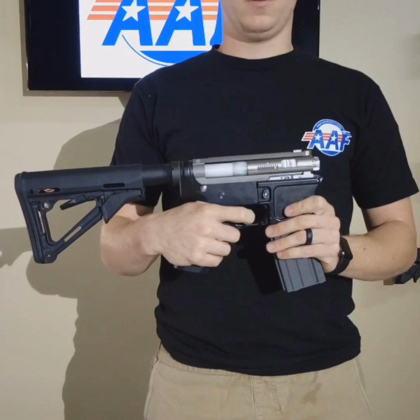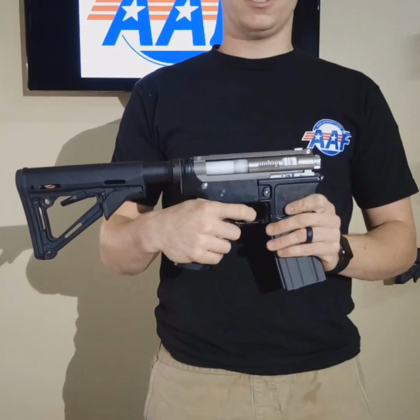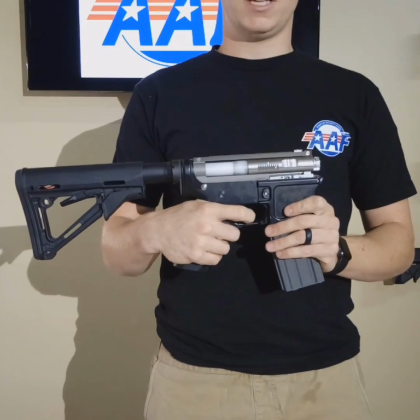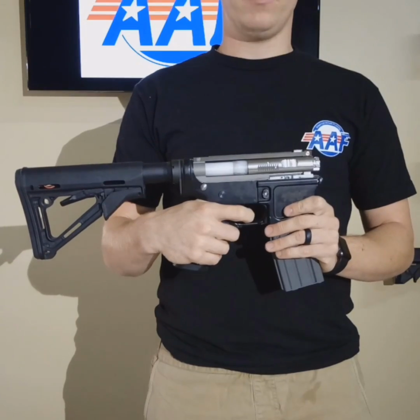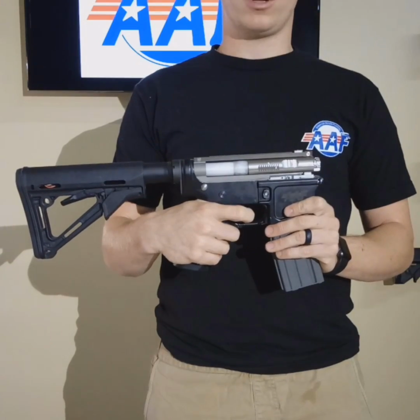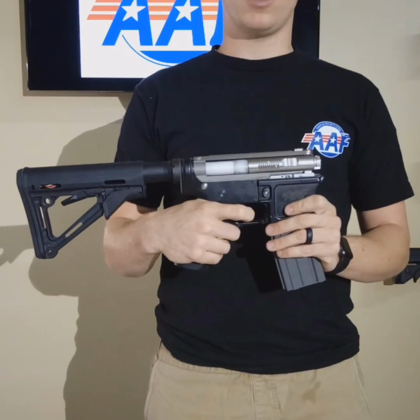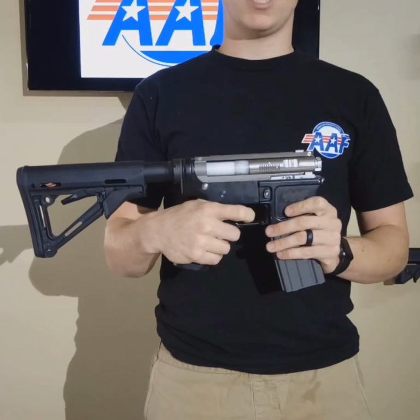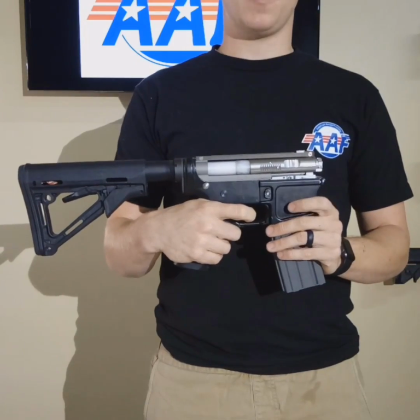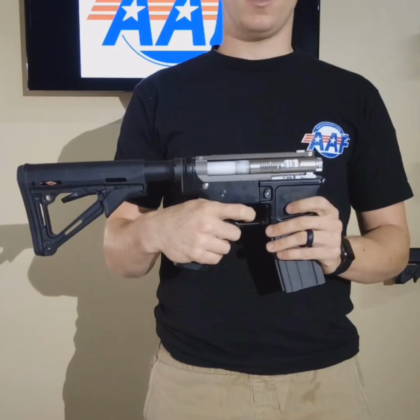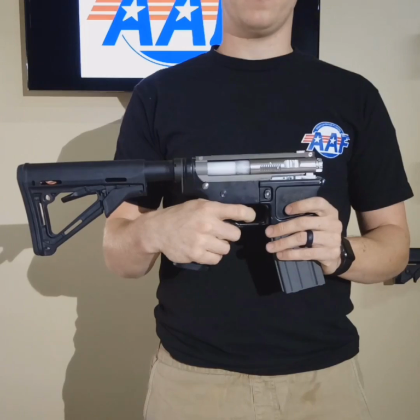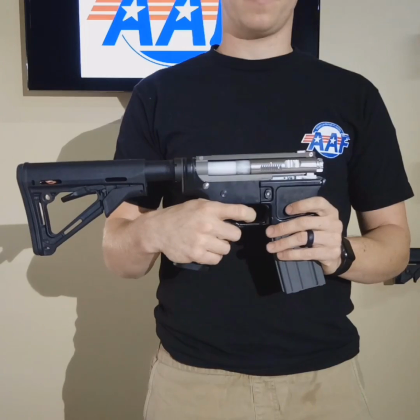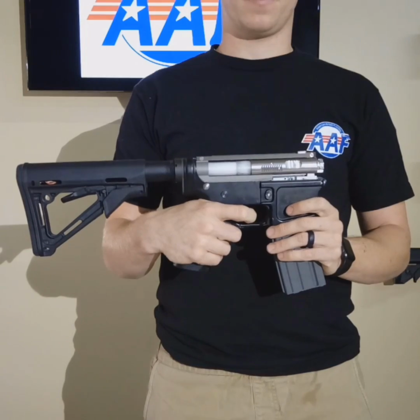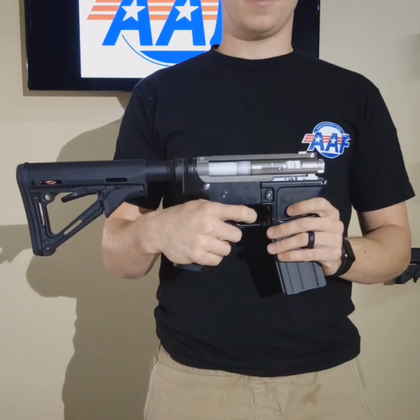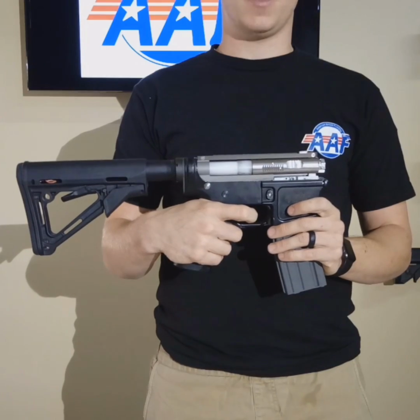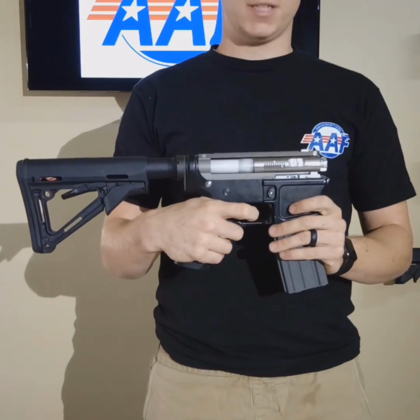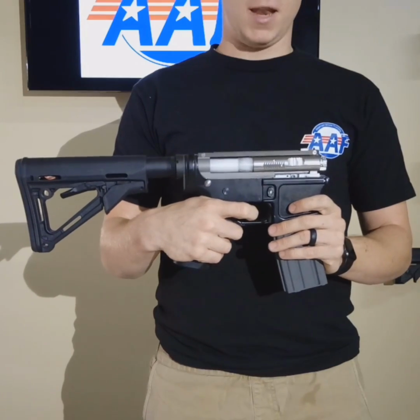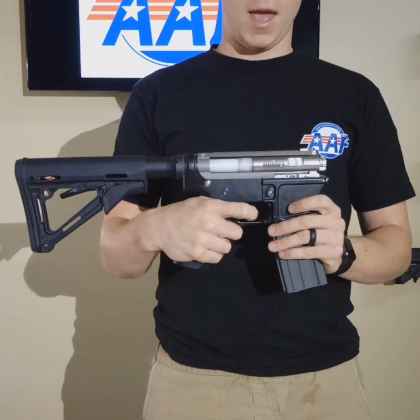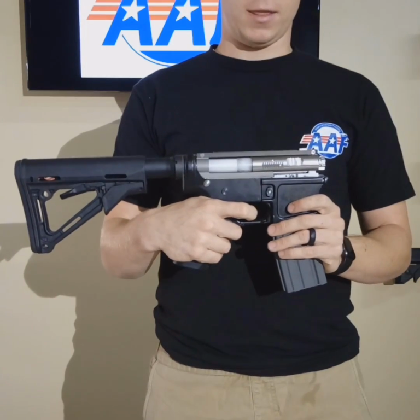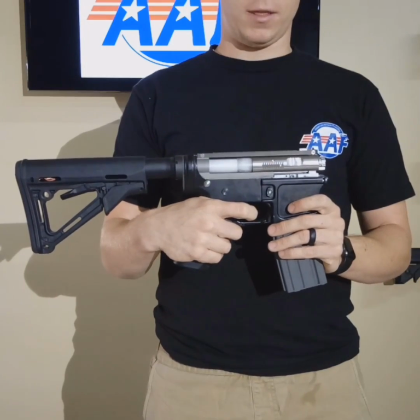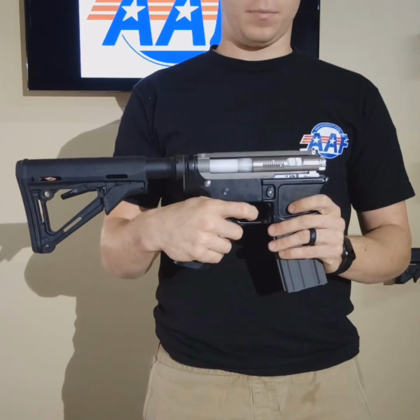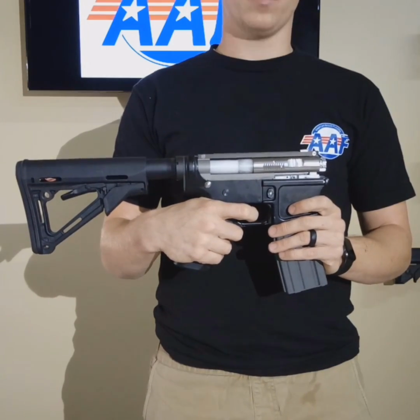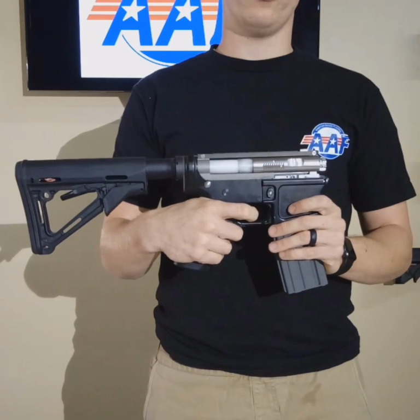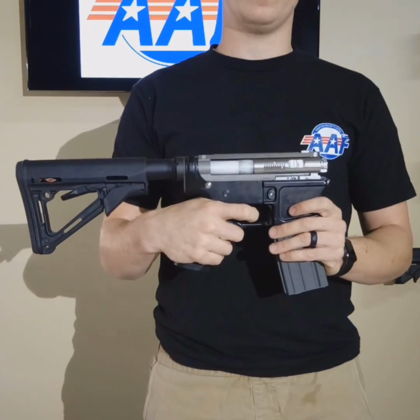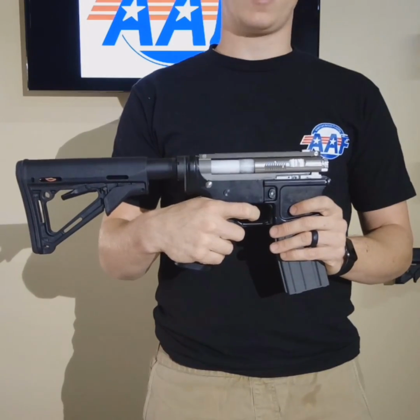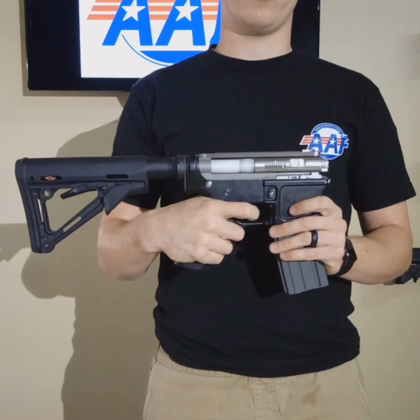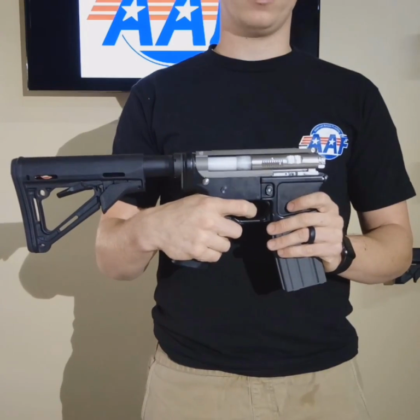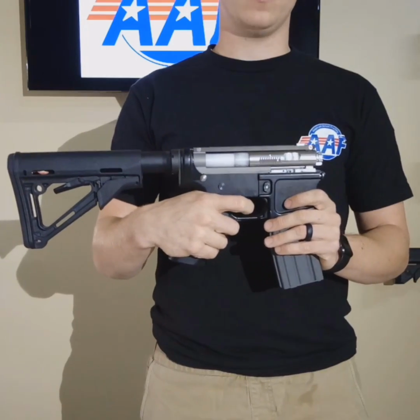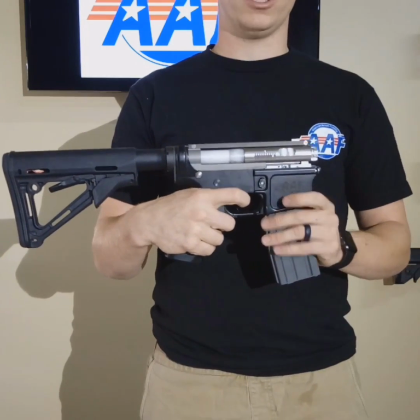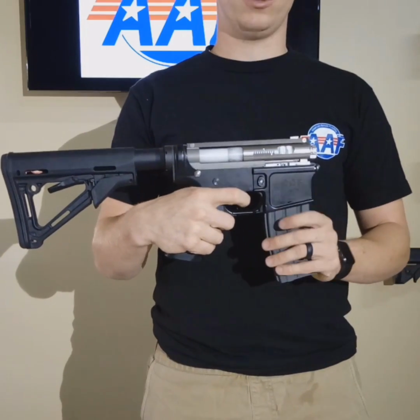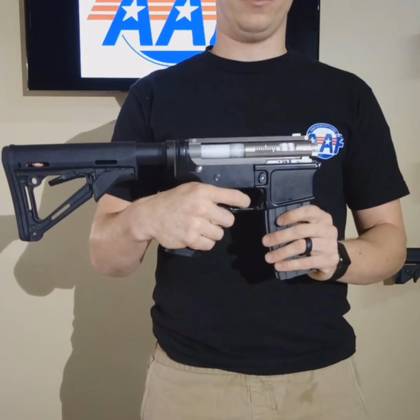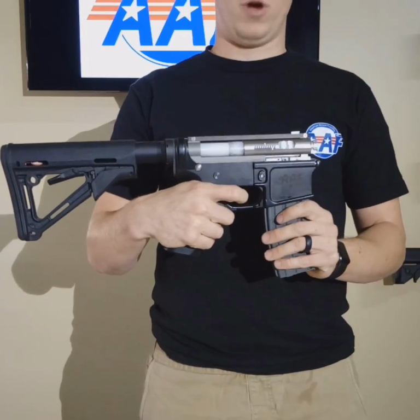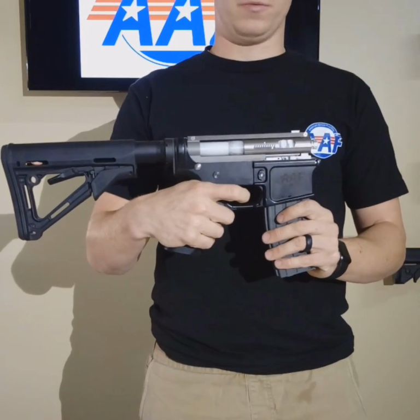Just to give you a close-up of the piston and the bolt moving back and forth, I'm going to shoot a few rounds.